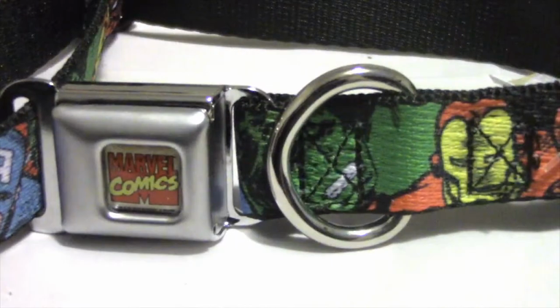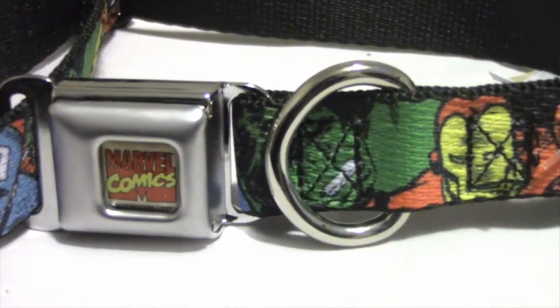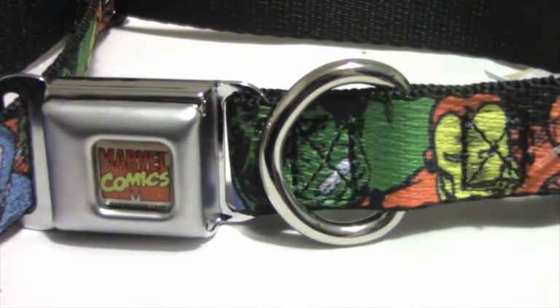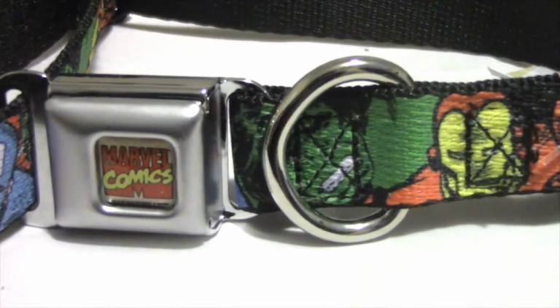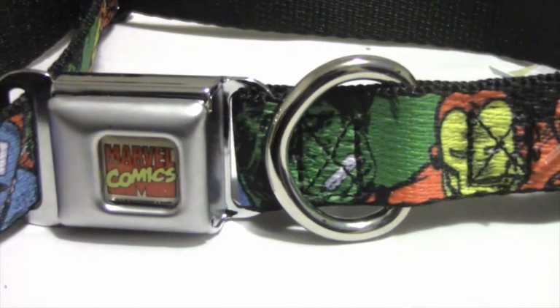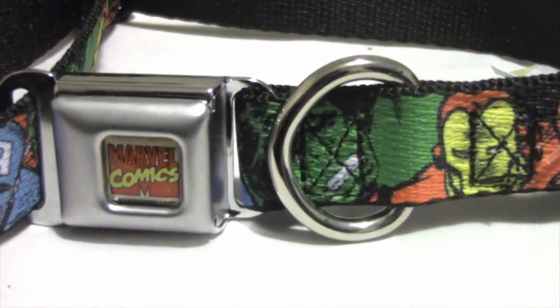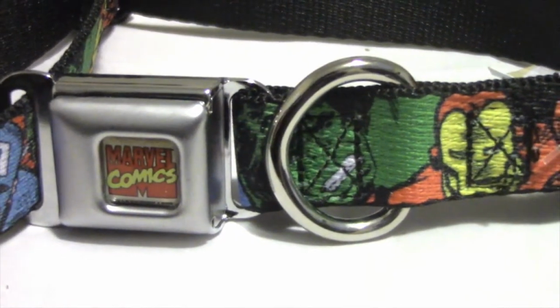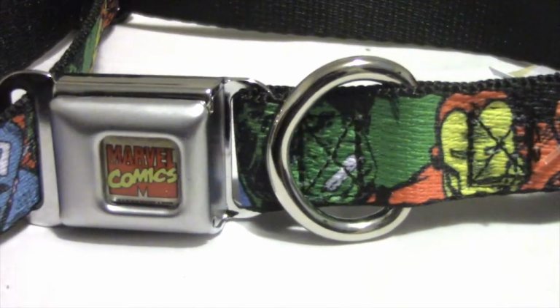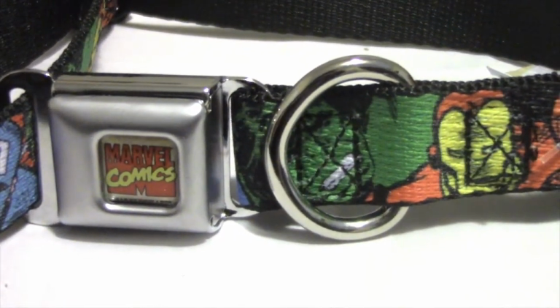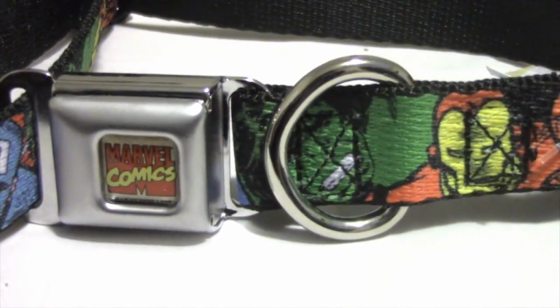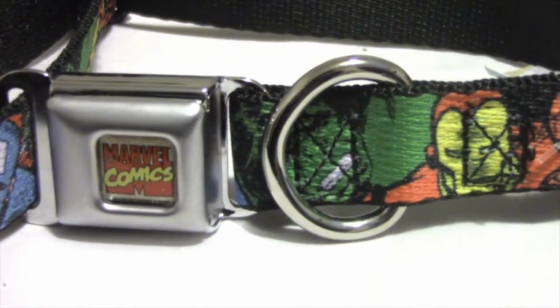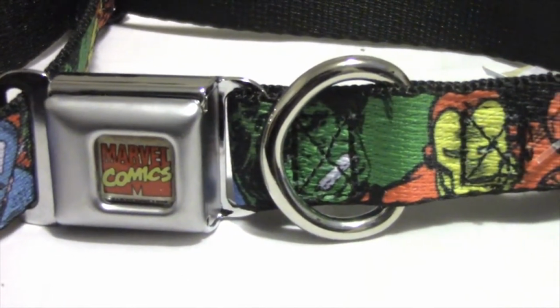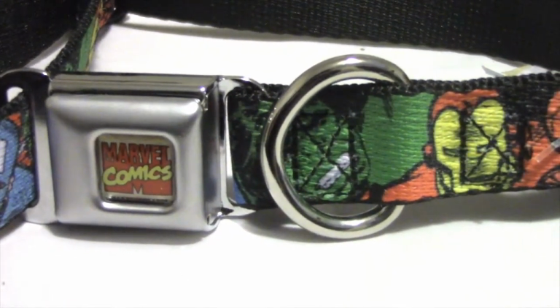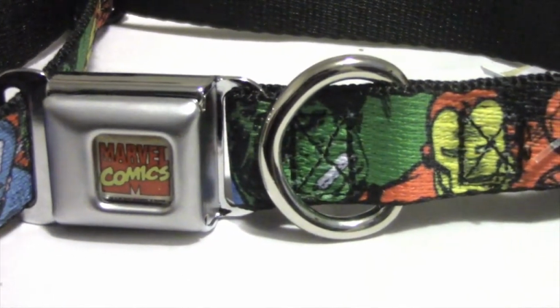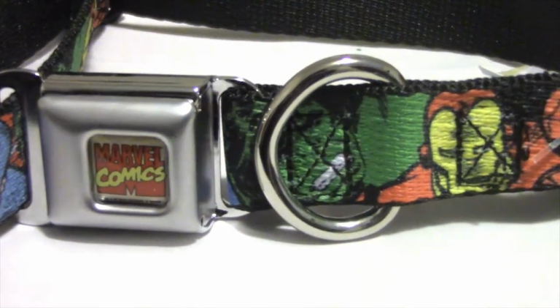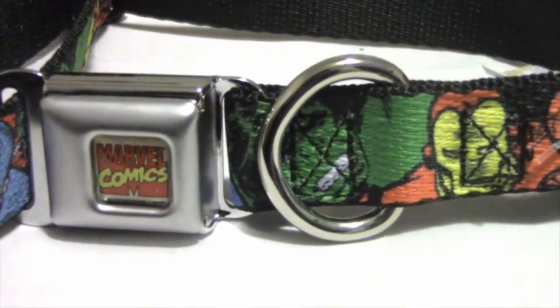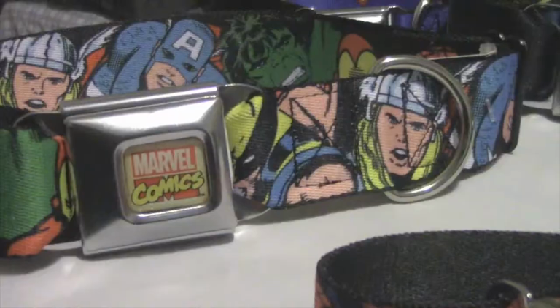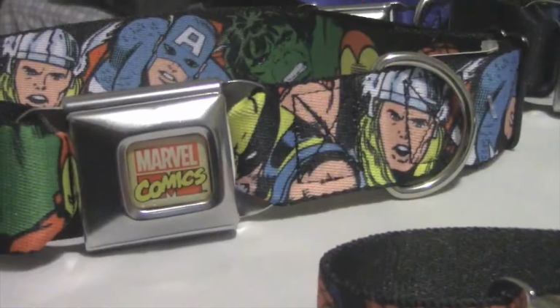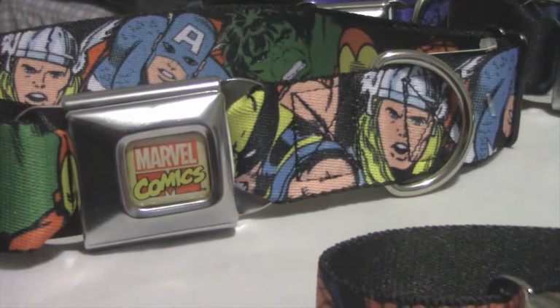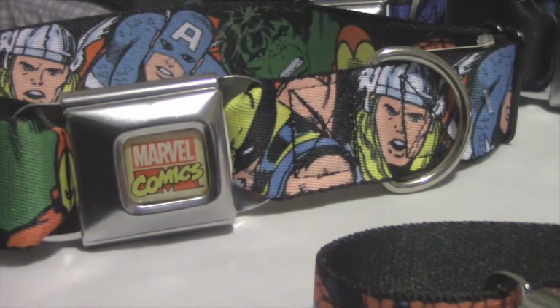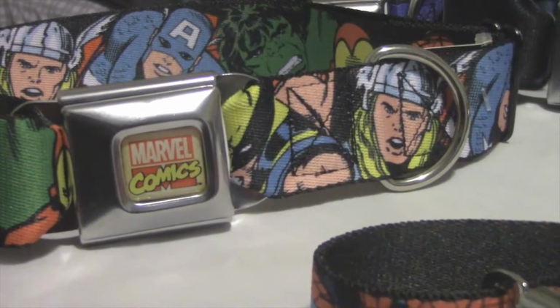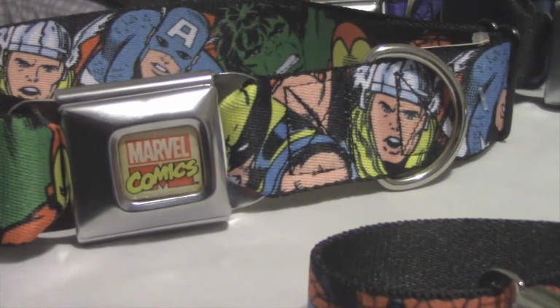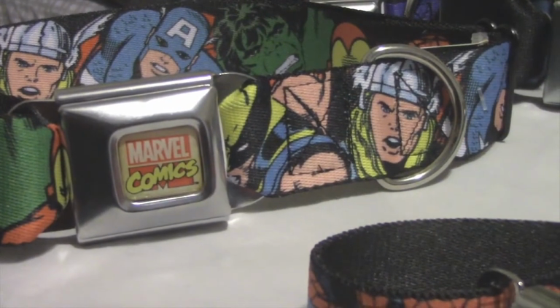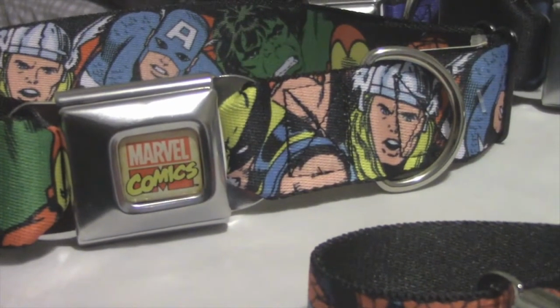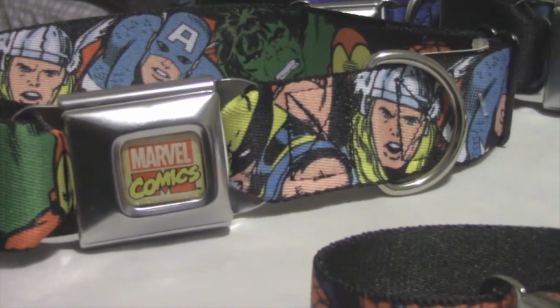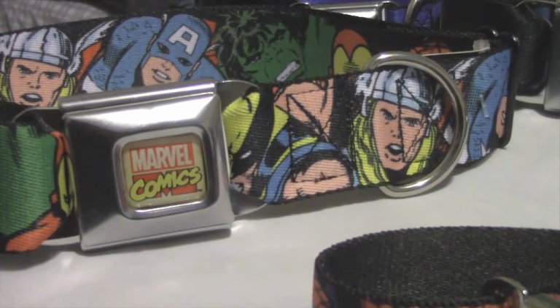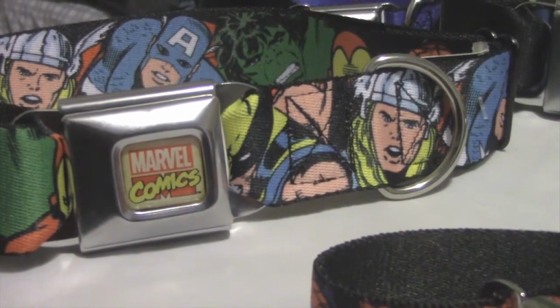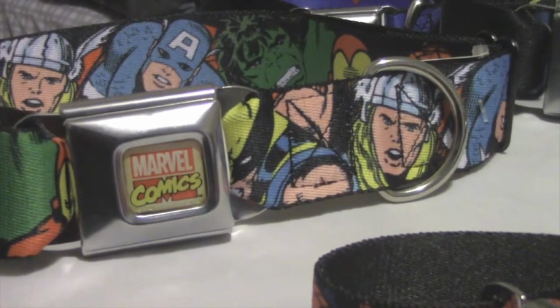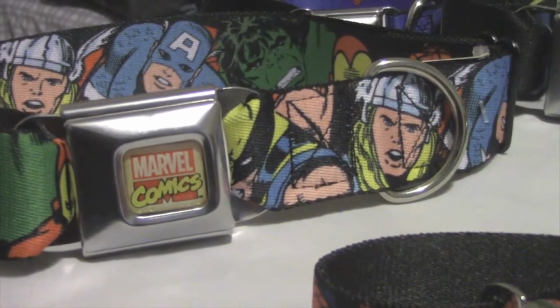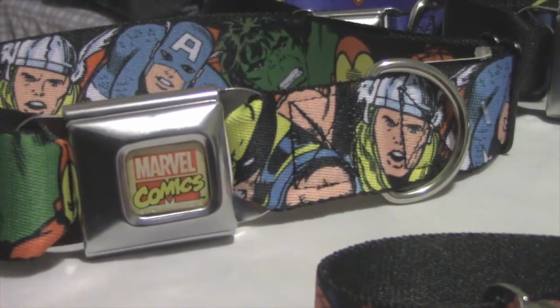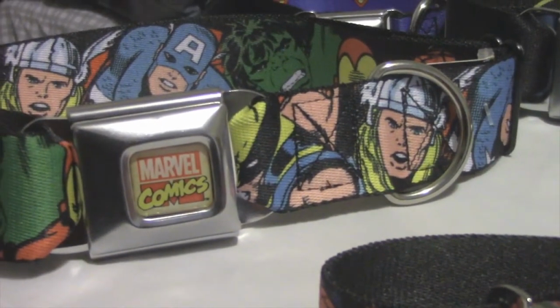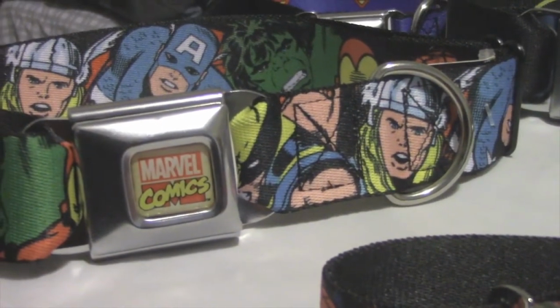These made in the USA dog collars come with a stainless steel D-ring. Buckle Down Products also have leashes that match the collars as well.